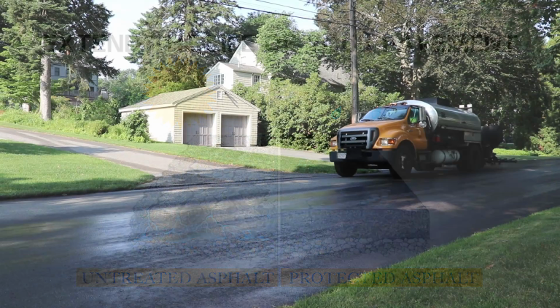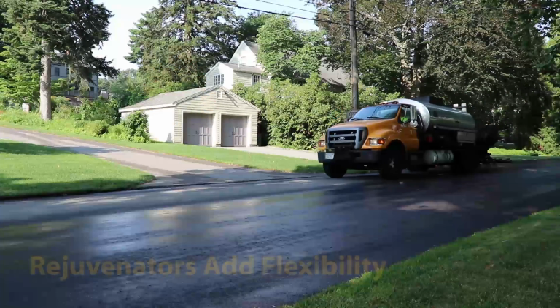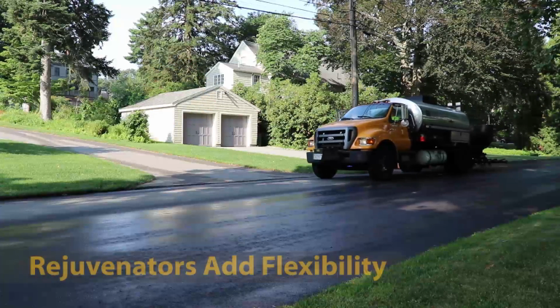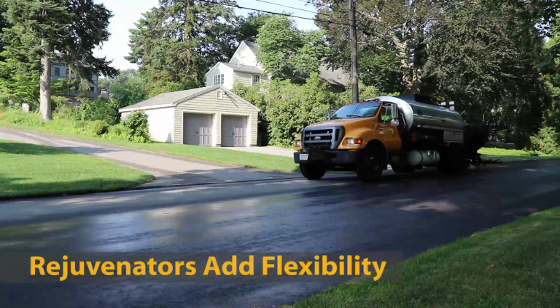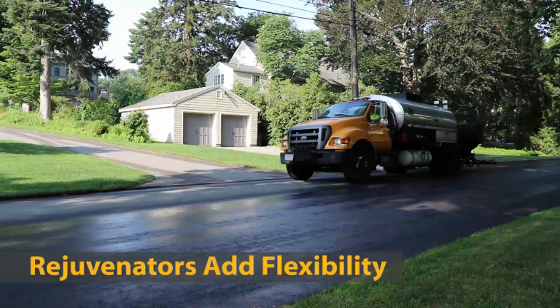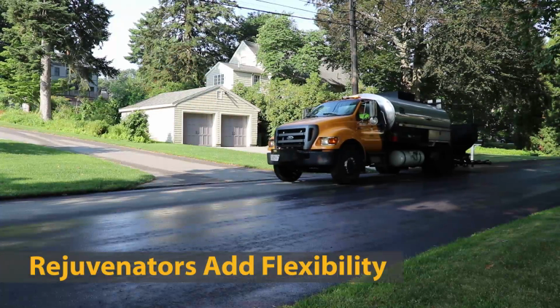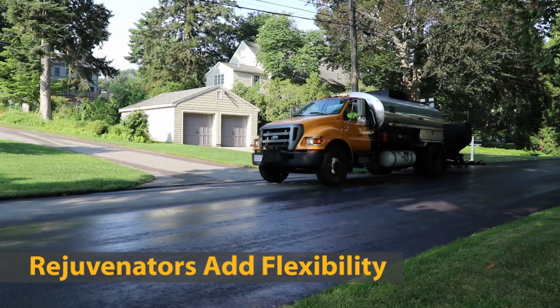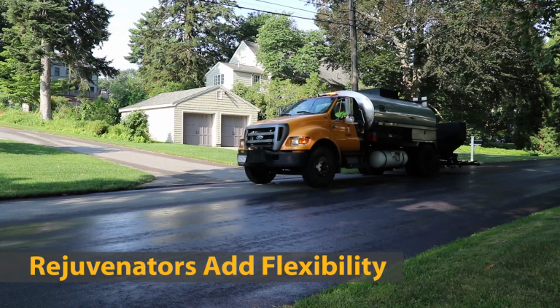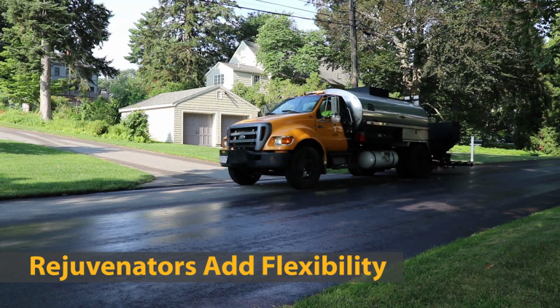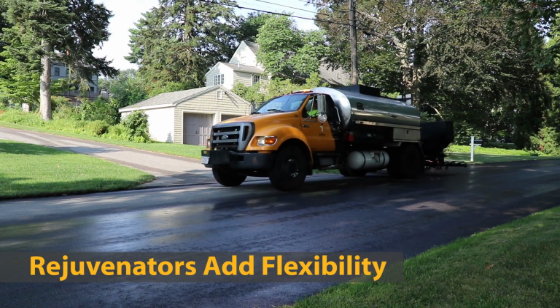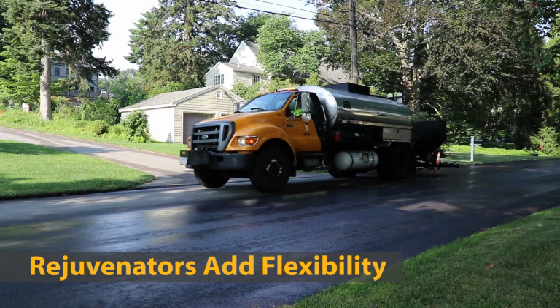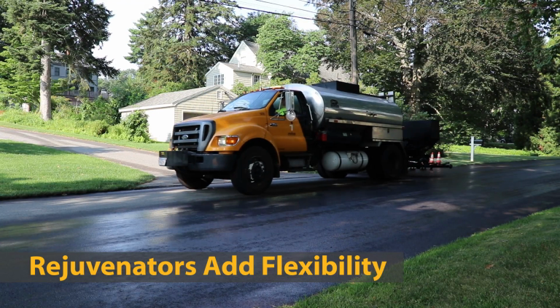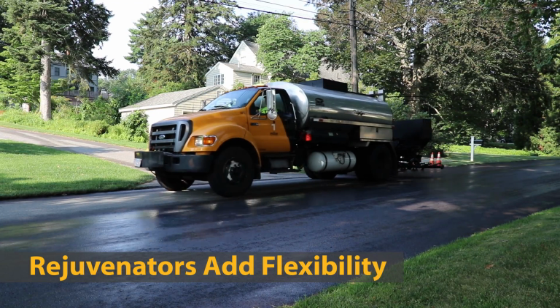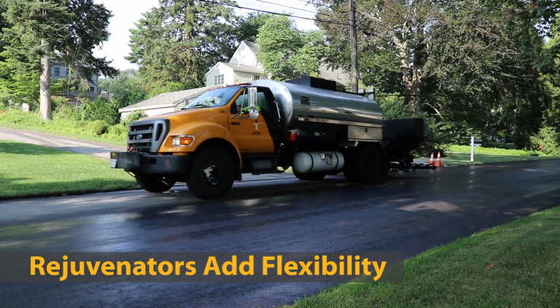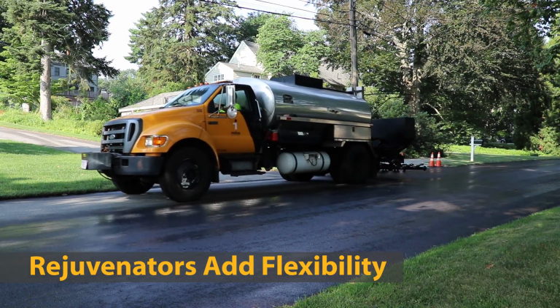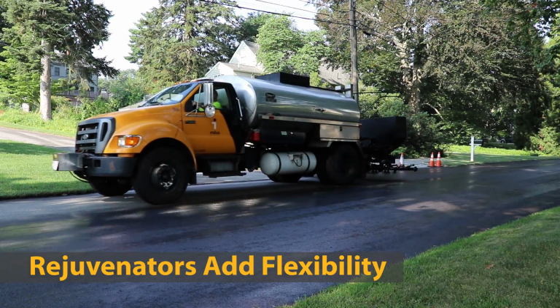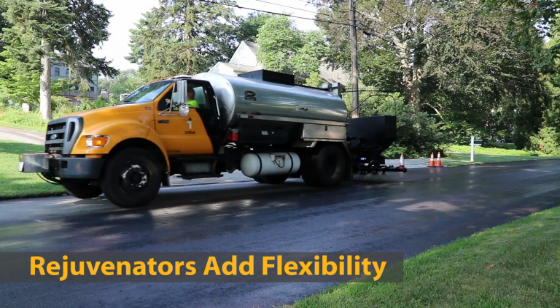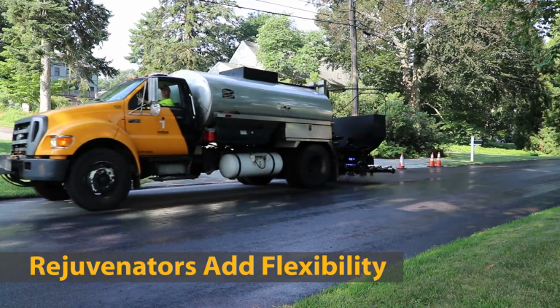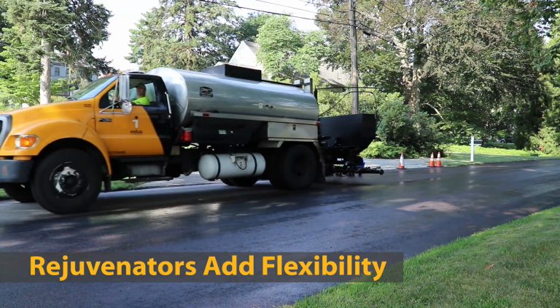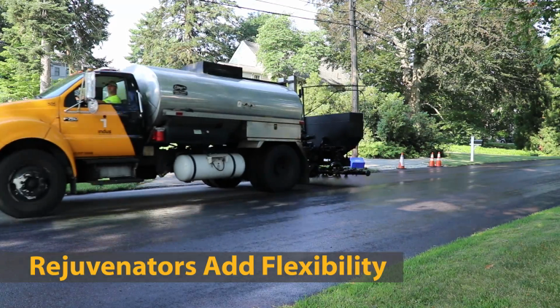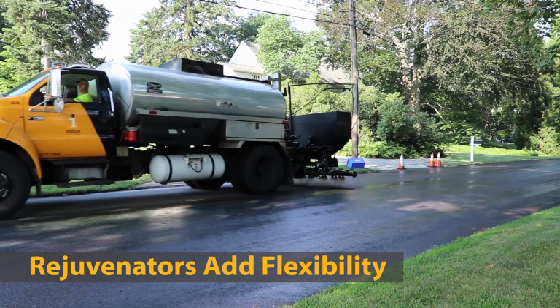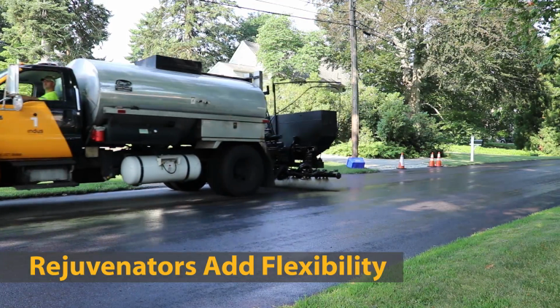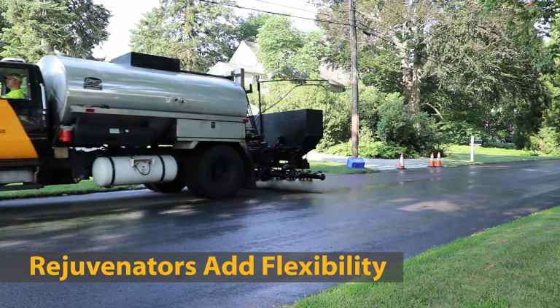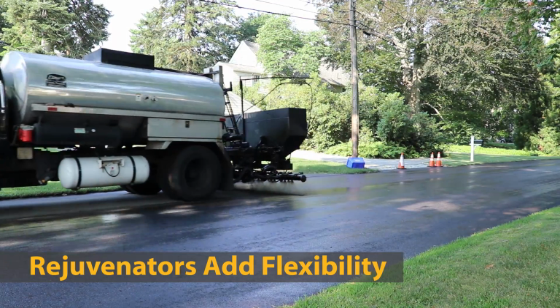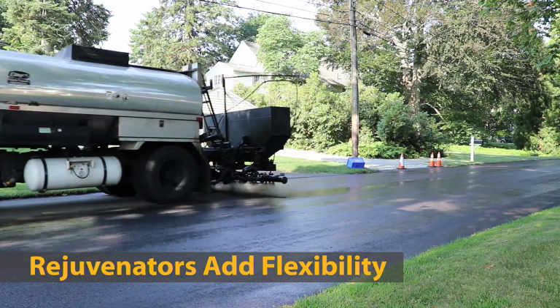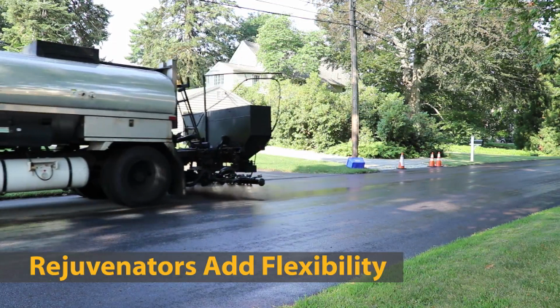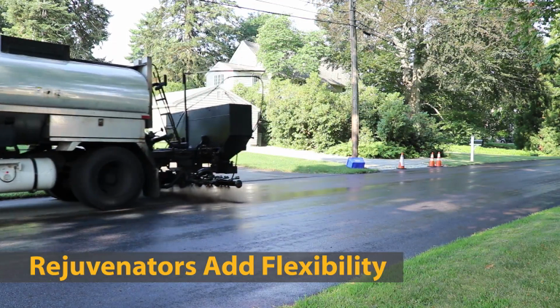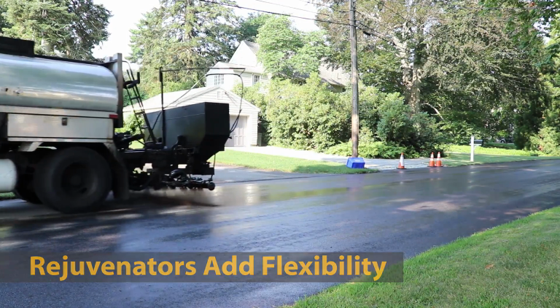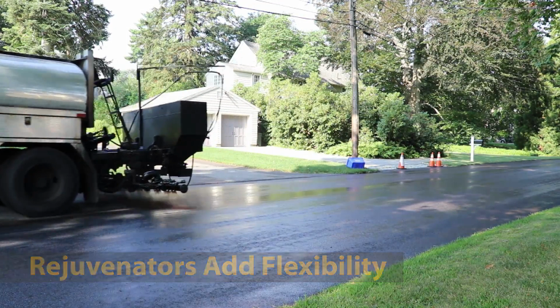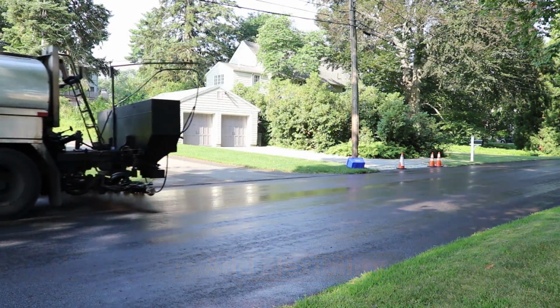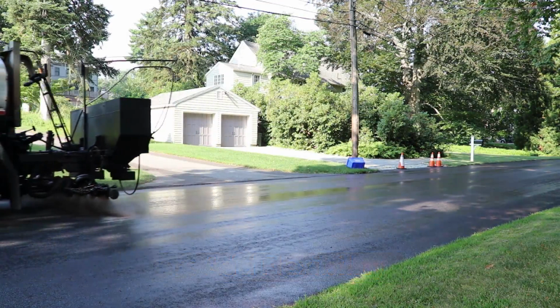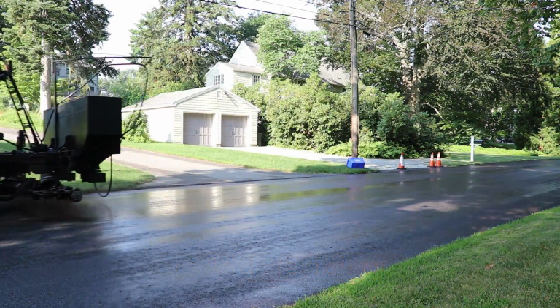Rejuvenators are used to soften the aged and hardened asphalt cement, restore flexibility, and reduce cracking.